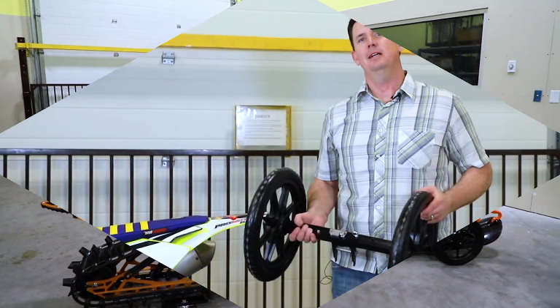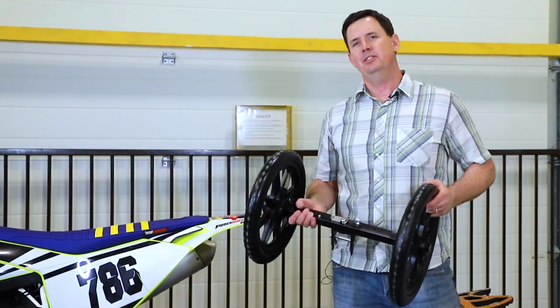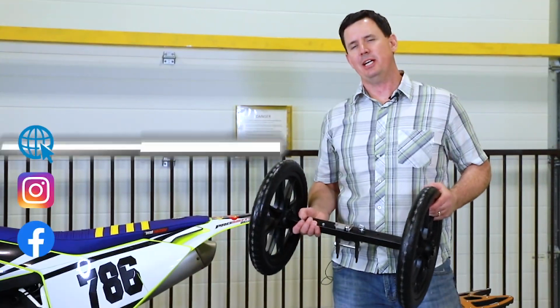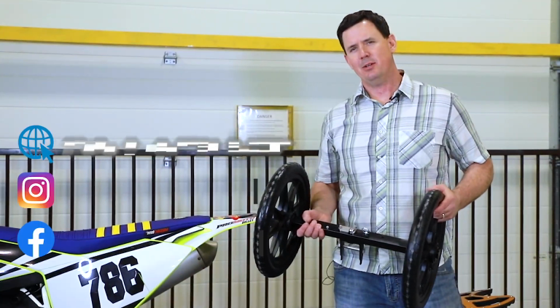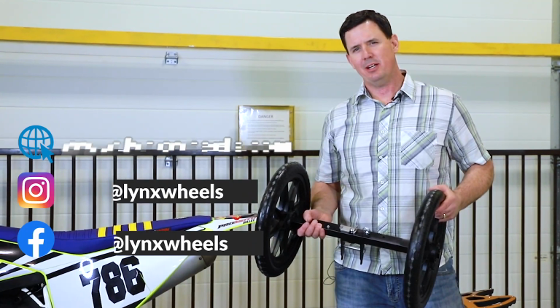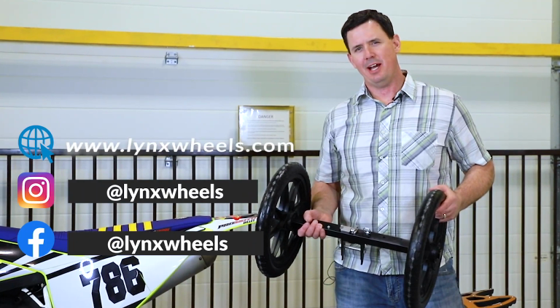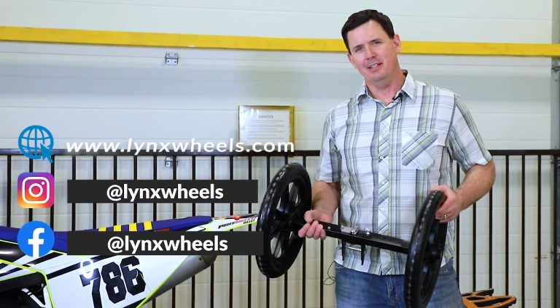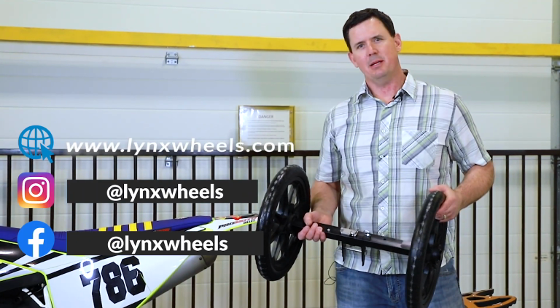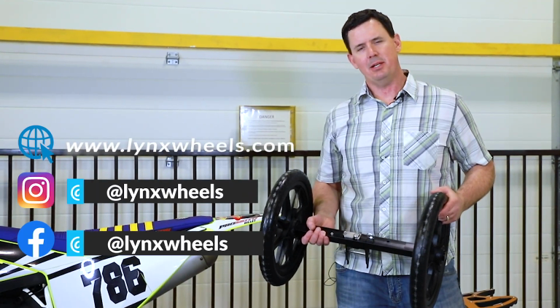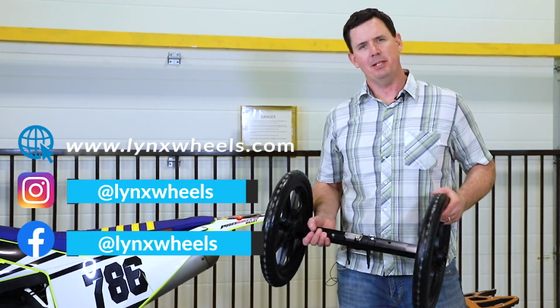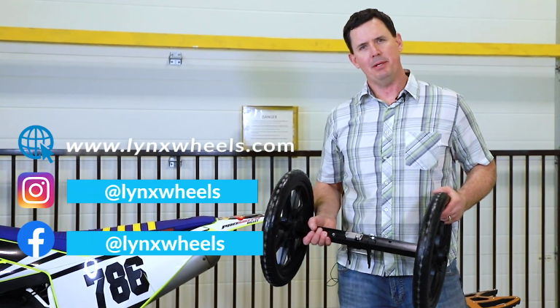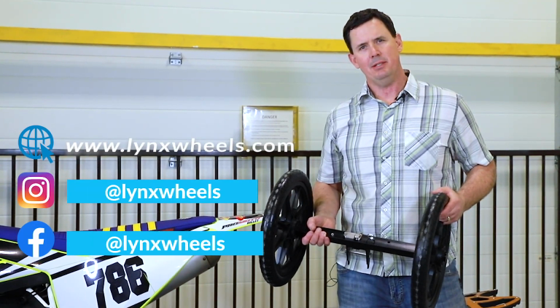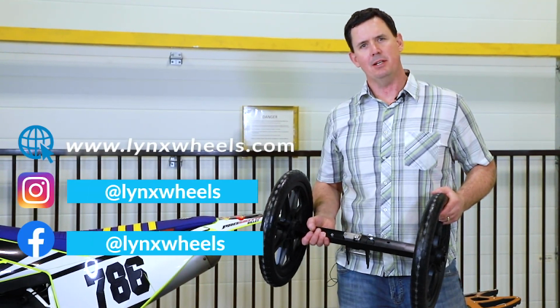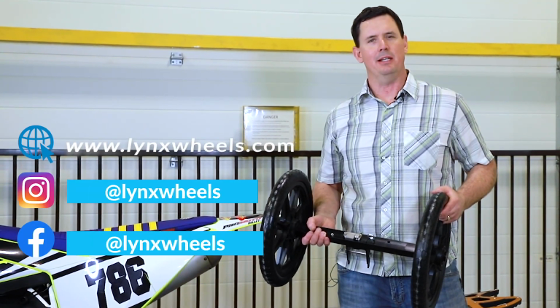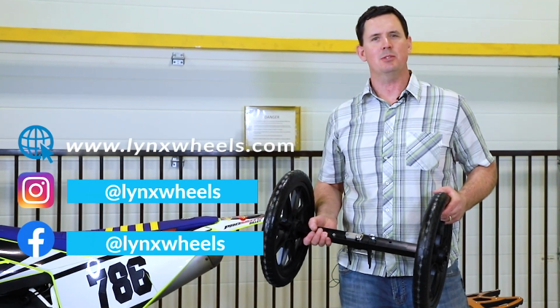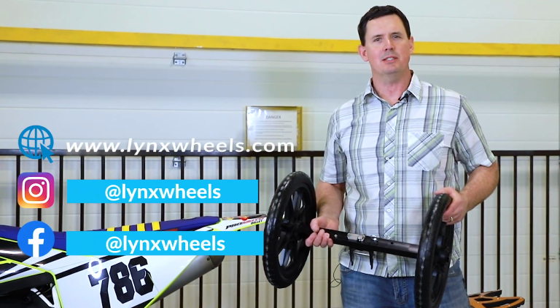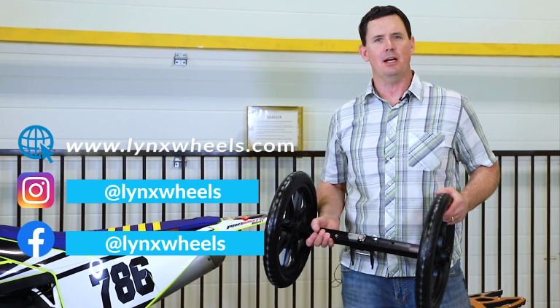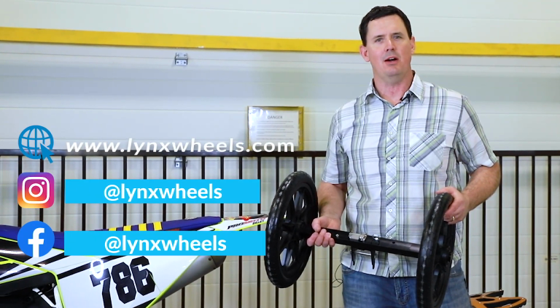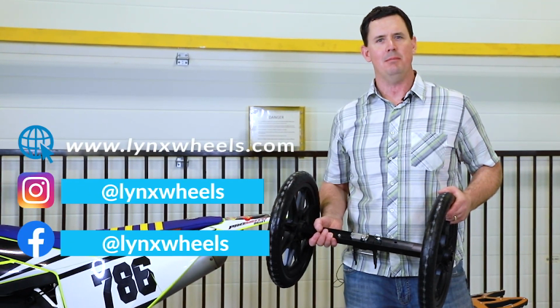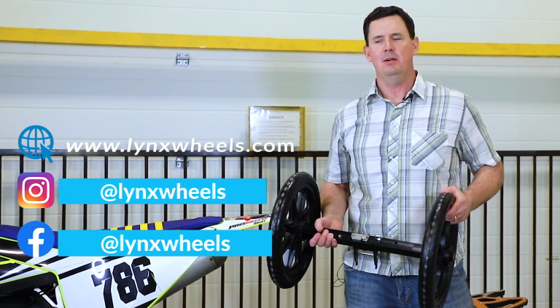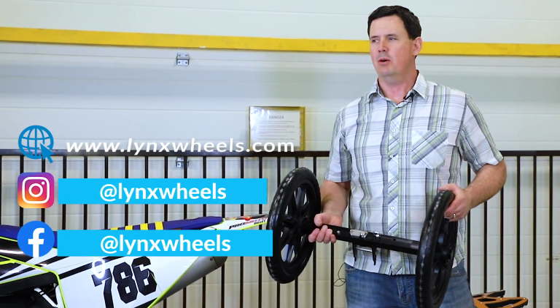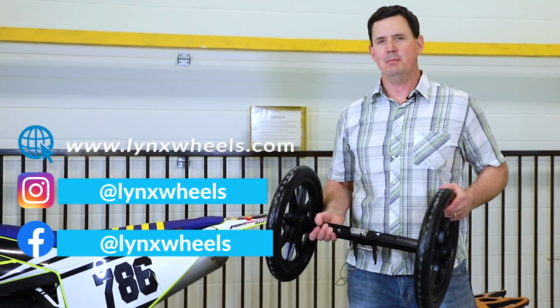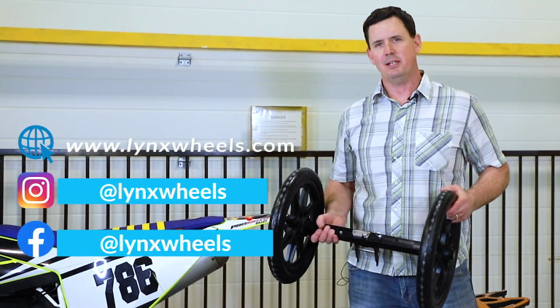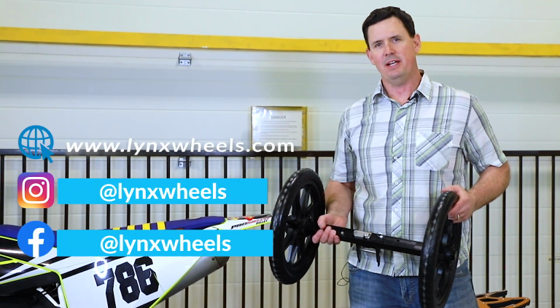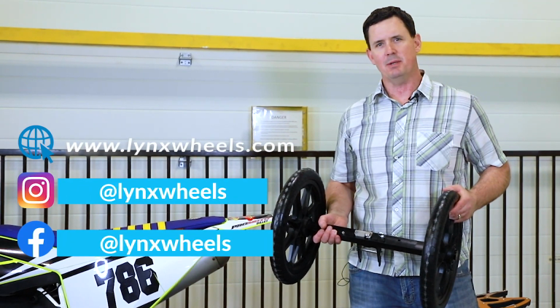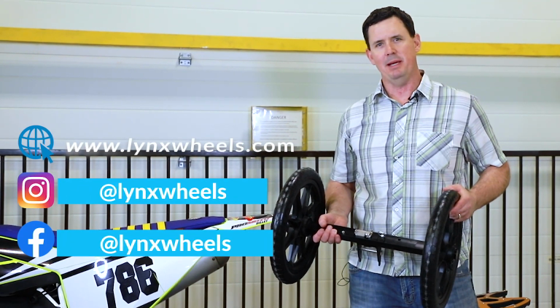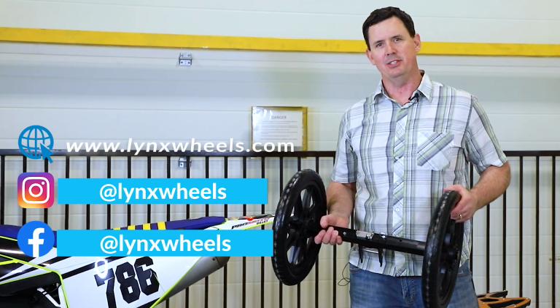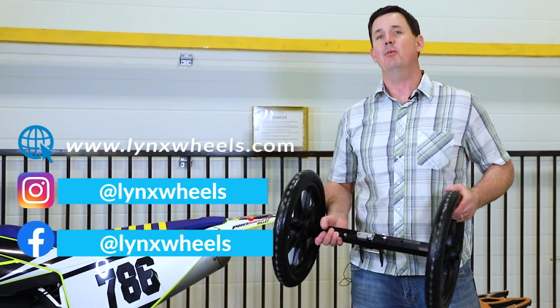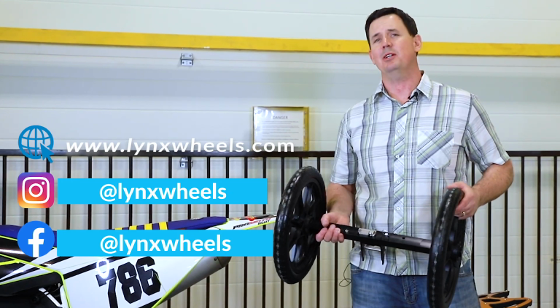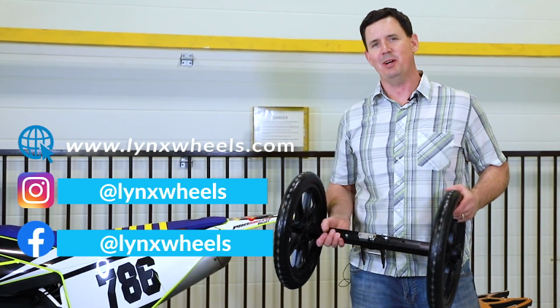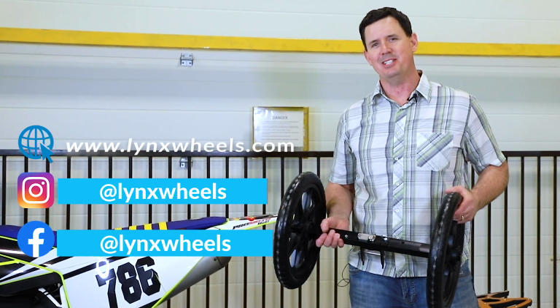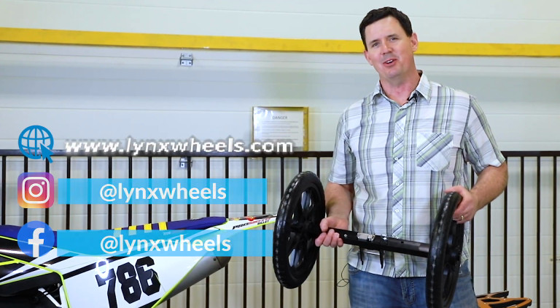Check us out online at www.lynxwheels.com, or come see our Facebook page. We're also on Instagram.